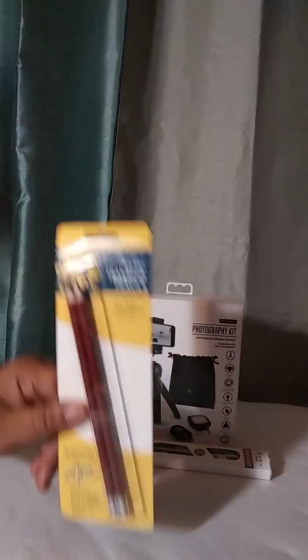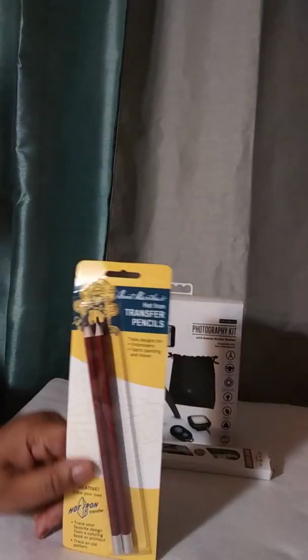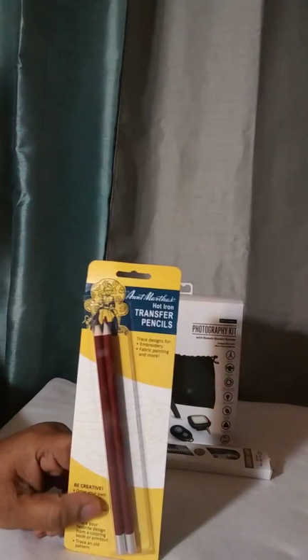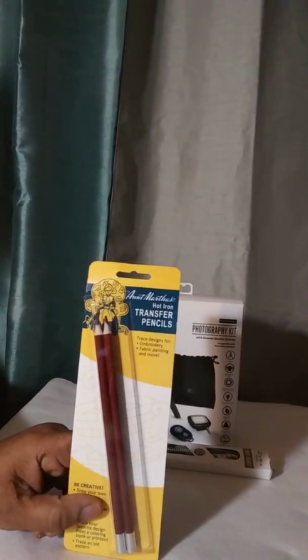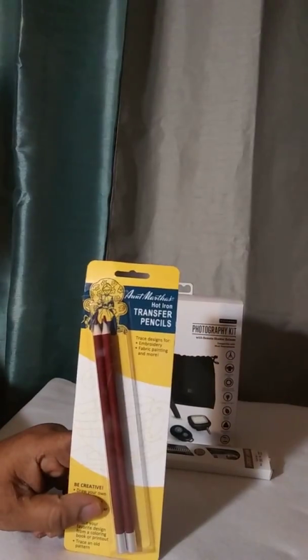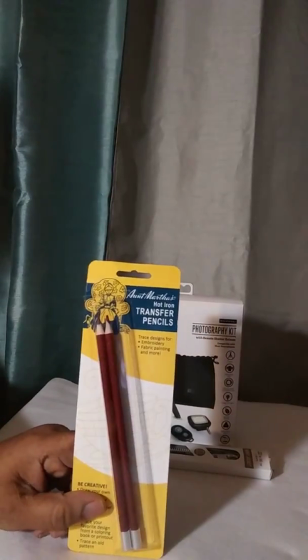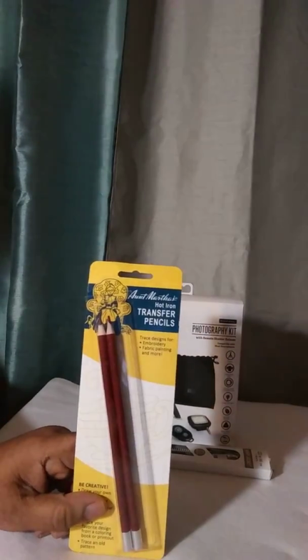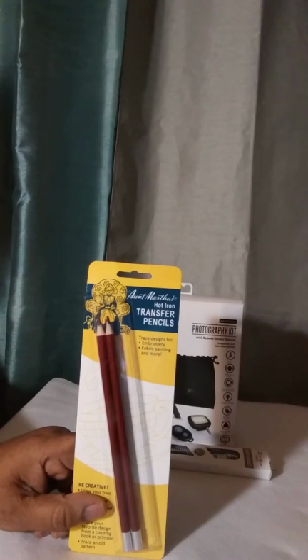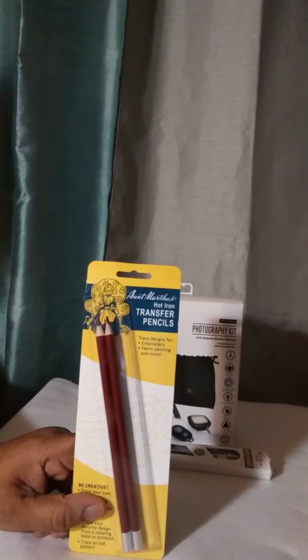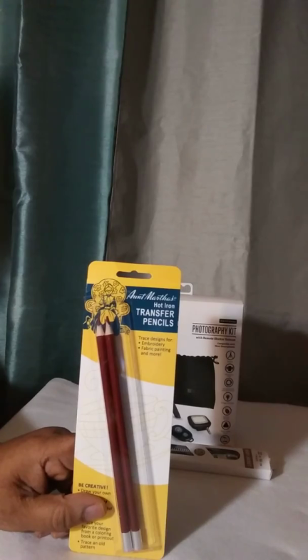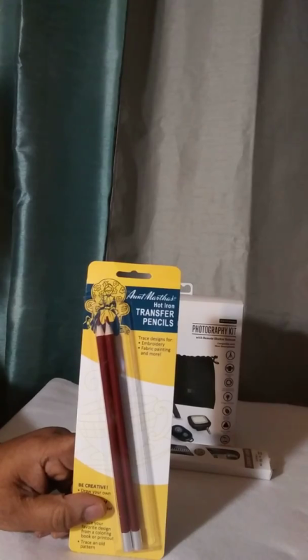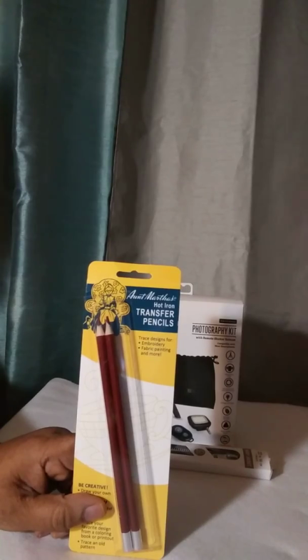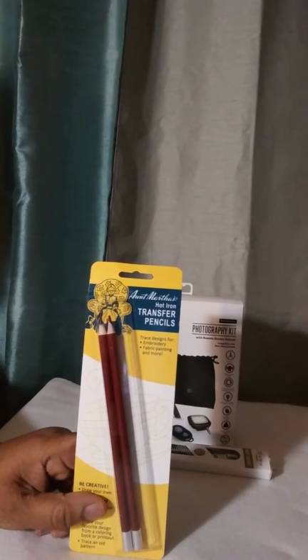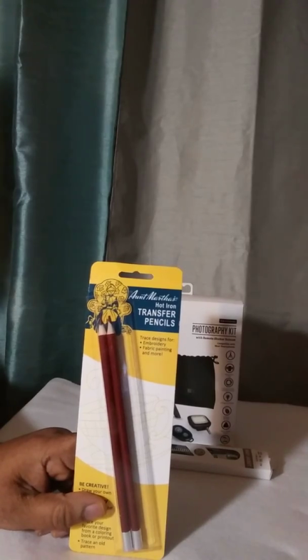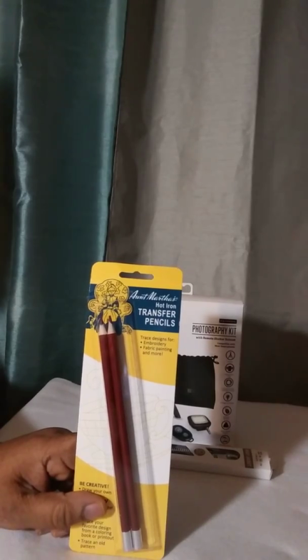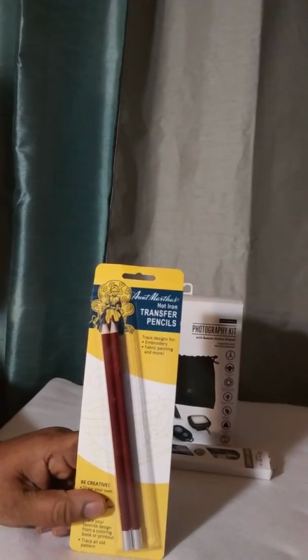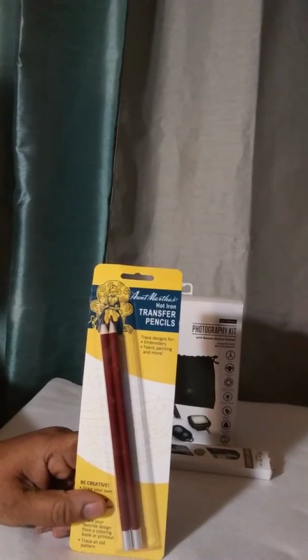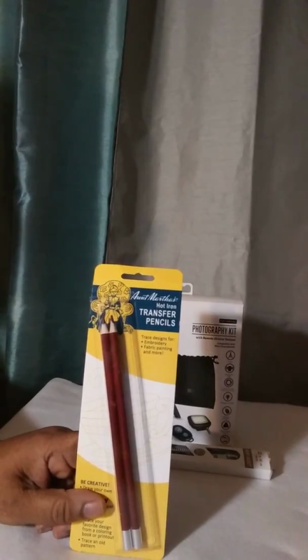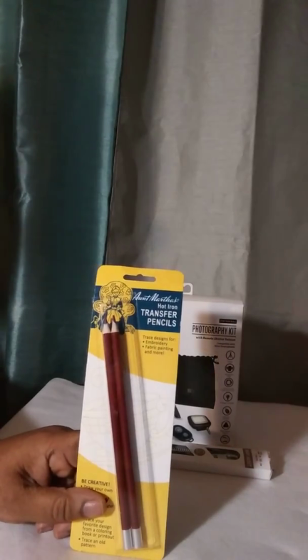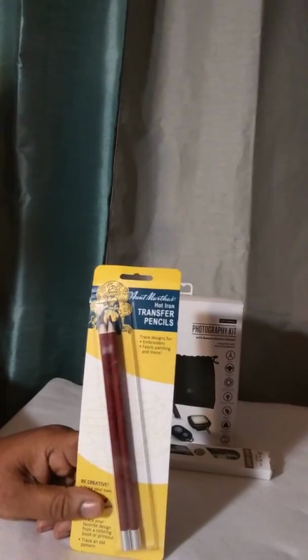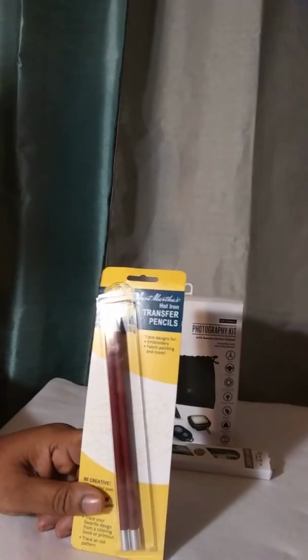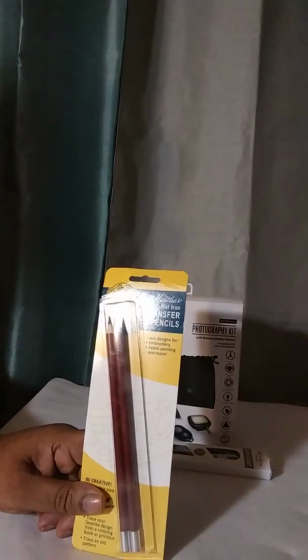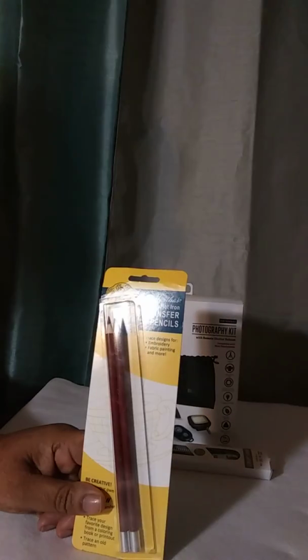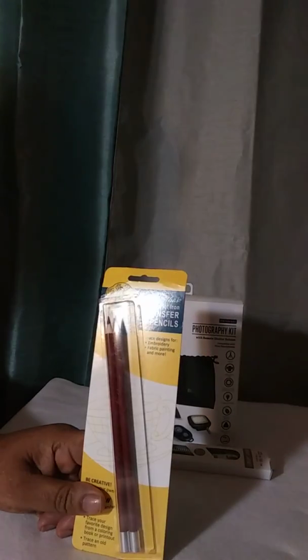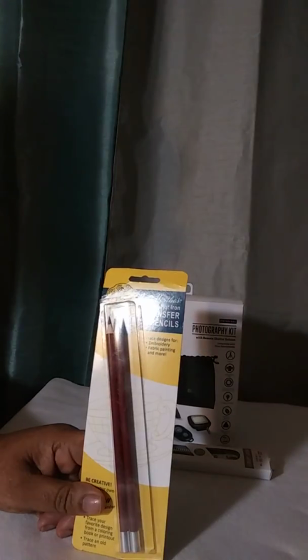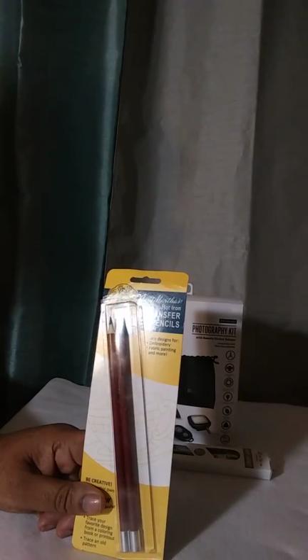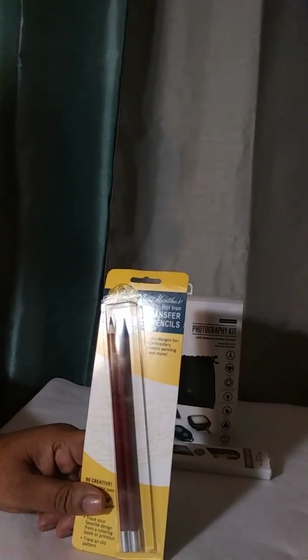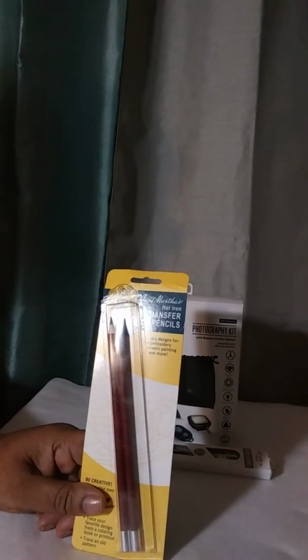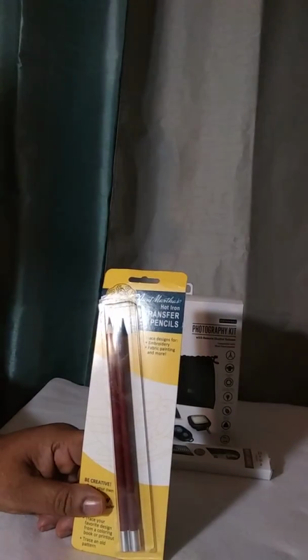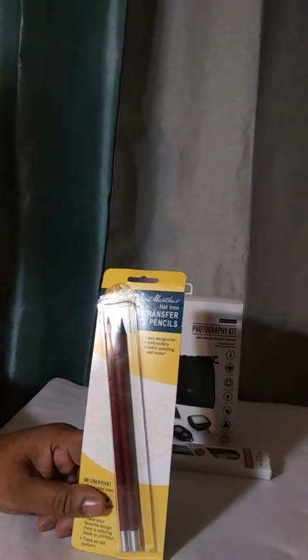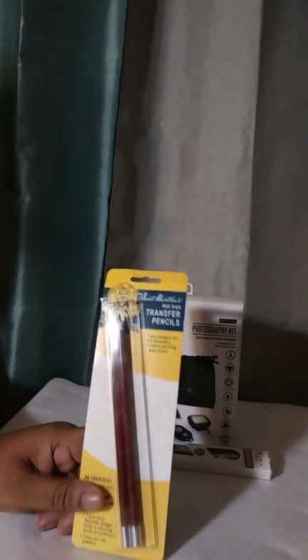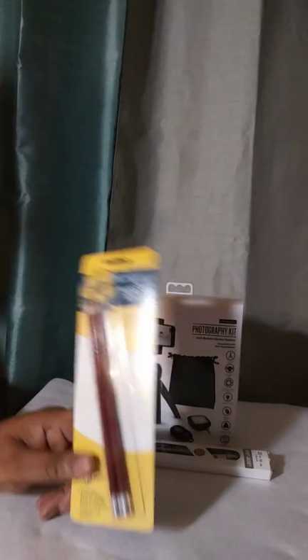Pen — I mean pencils. These are transfer pencils.